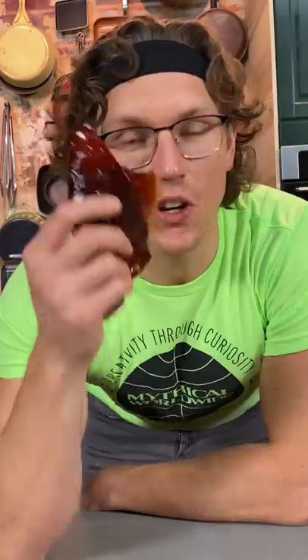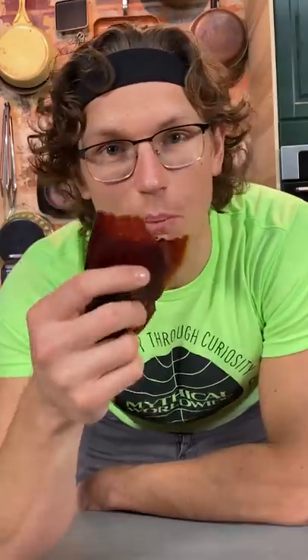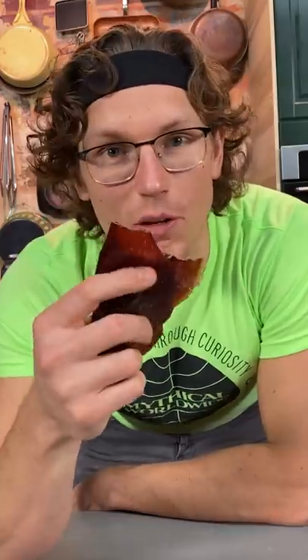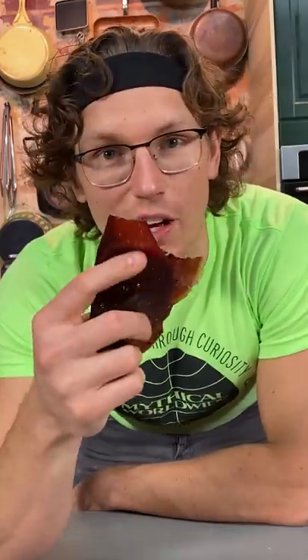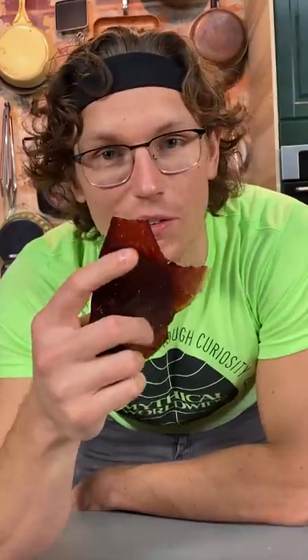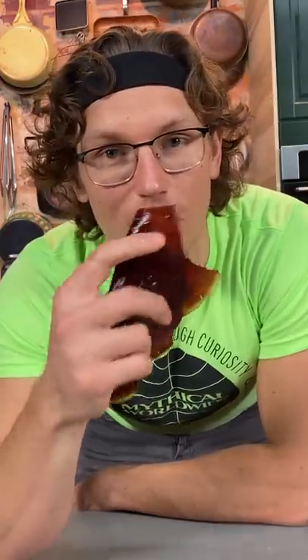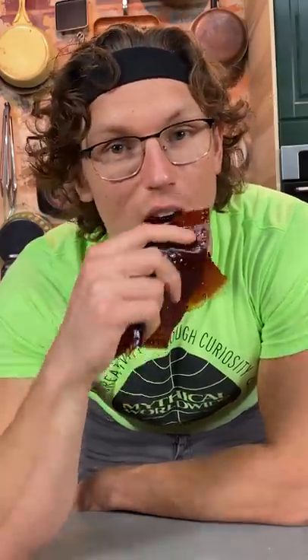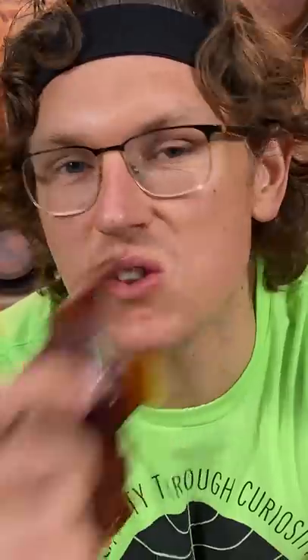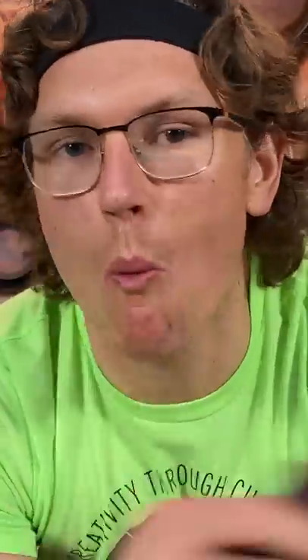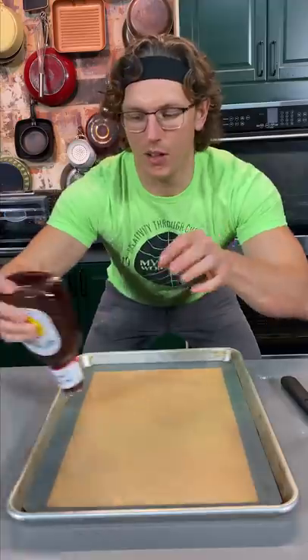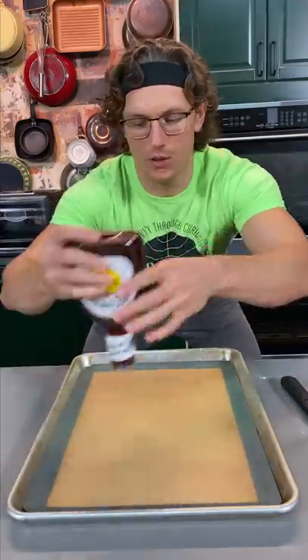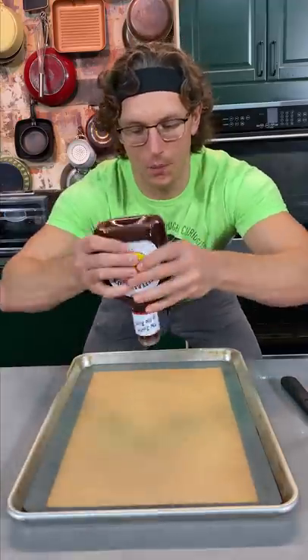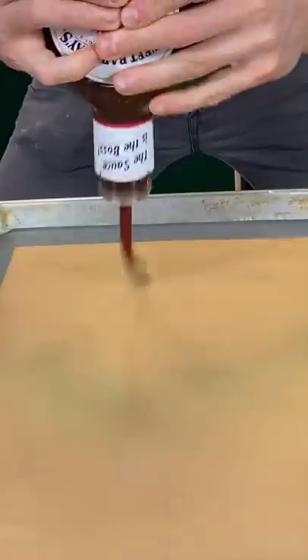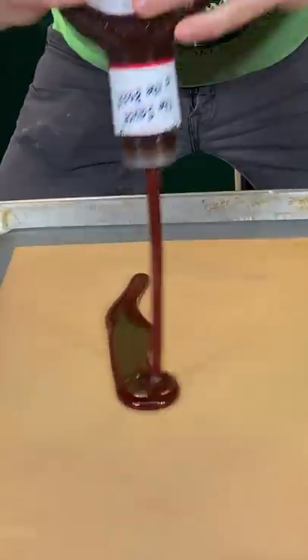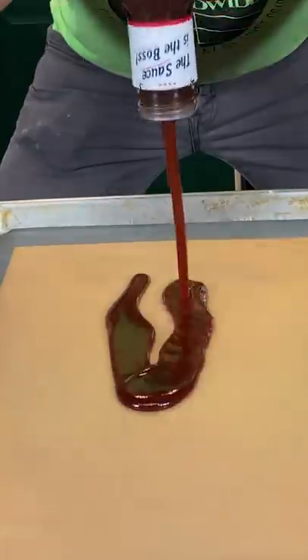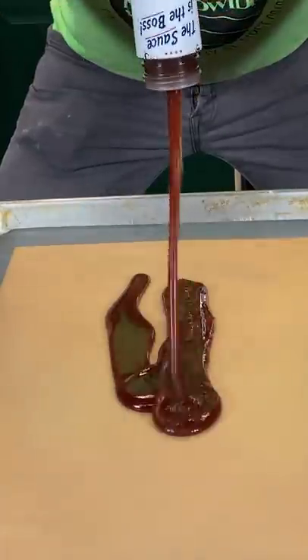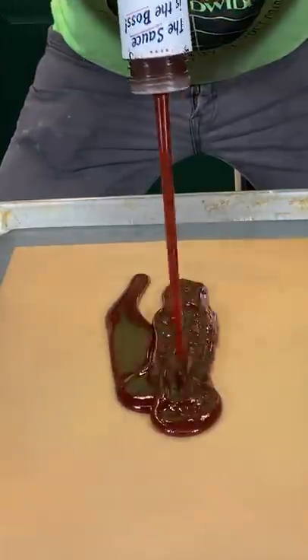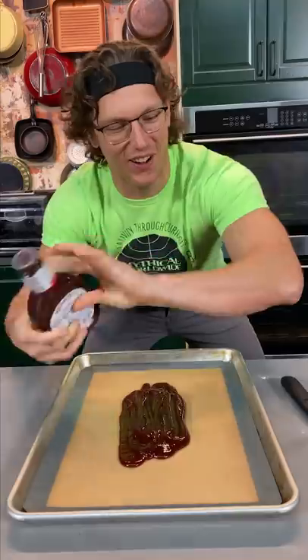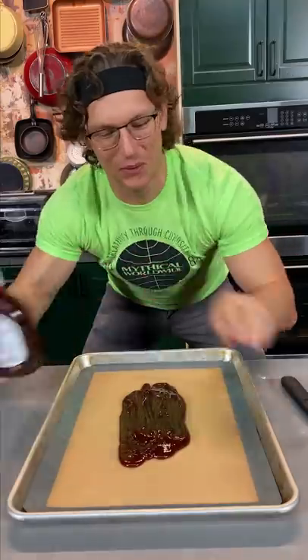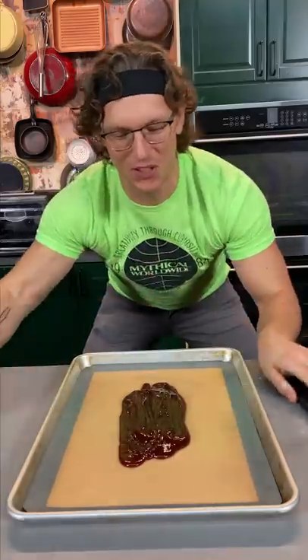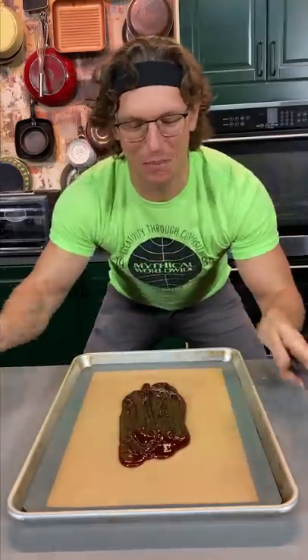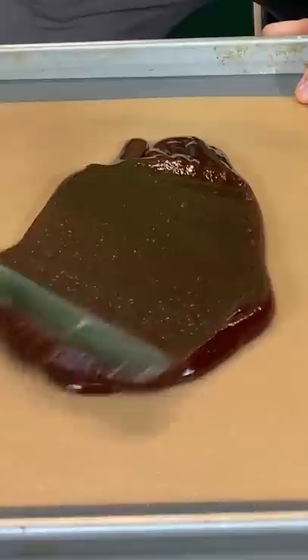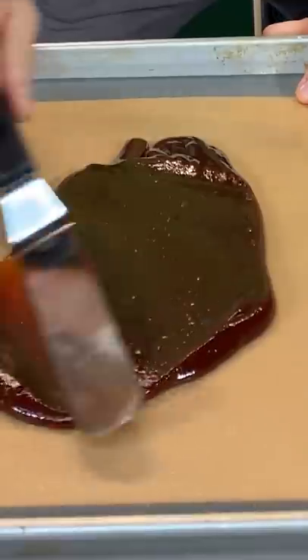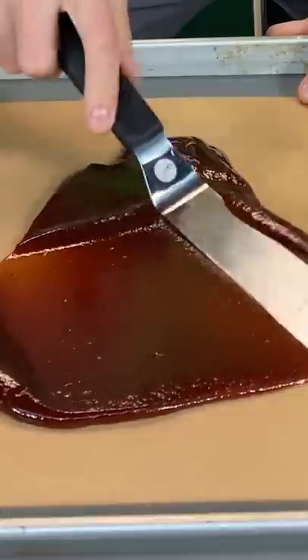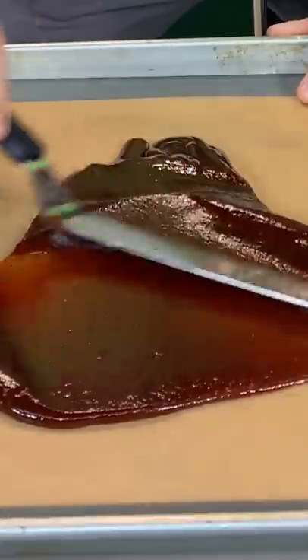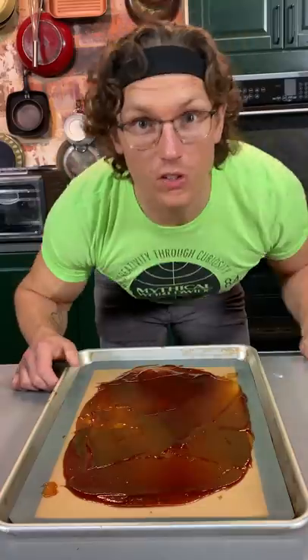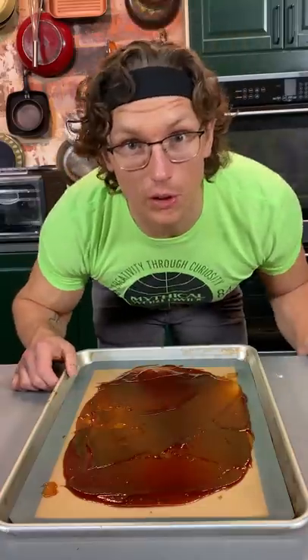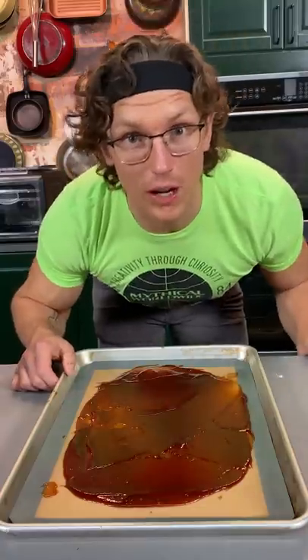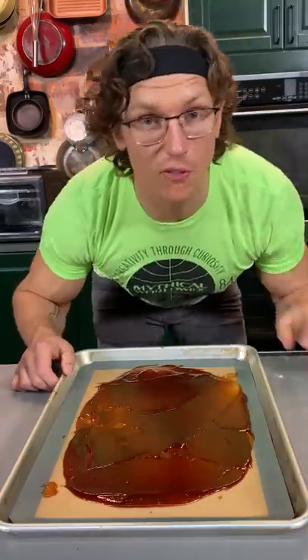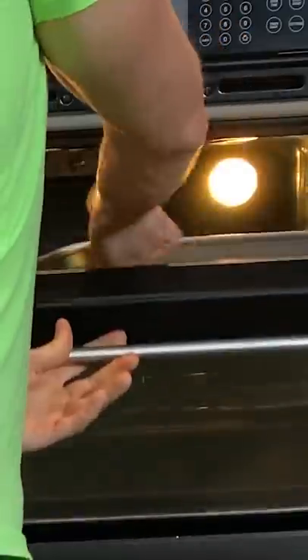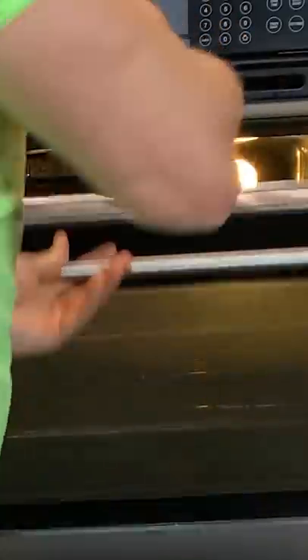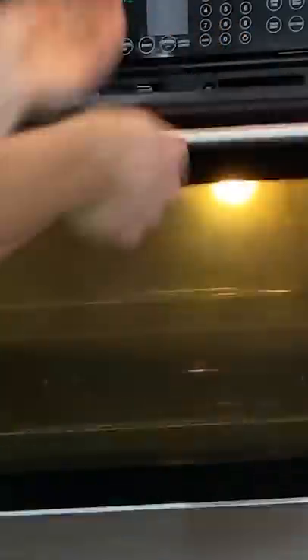We're gonna turn barbecue sauce into fruit leather. We're gonna take a bunch of sweet baby ray's and just spread it onto a sheet pan, then throw this in a 200 degree oven for about five hours.